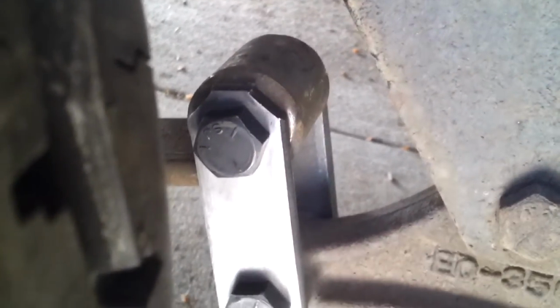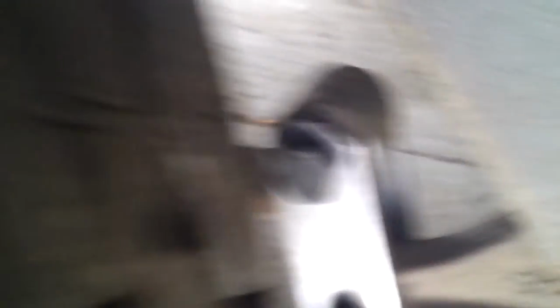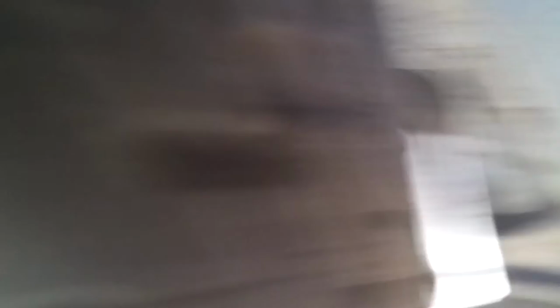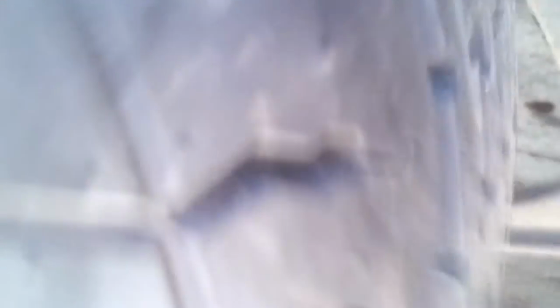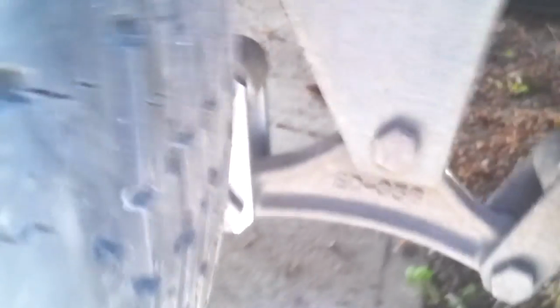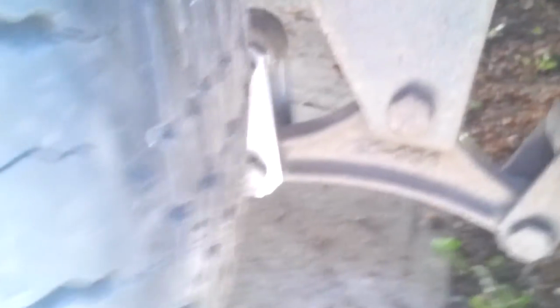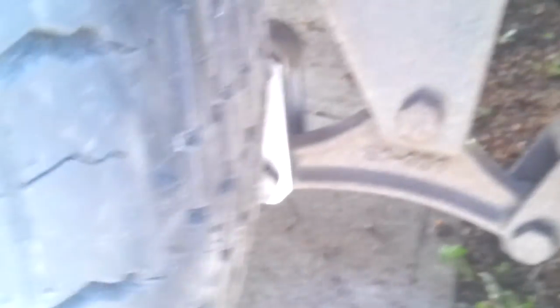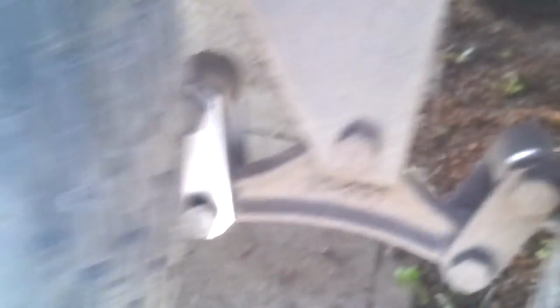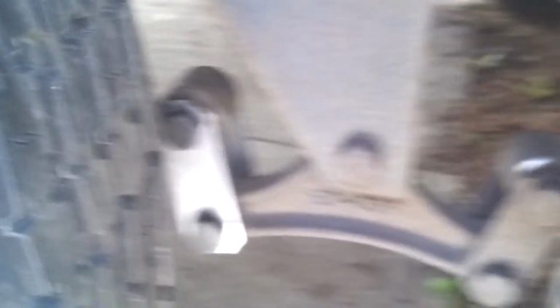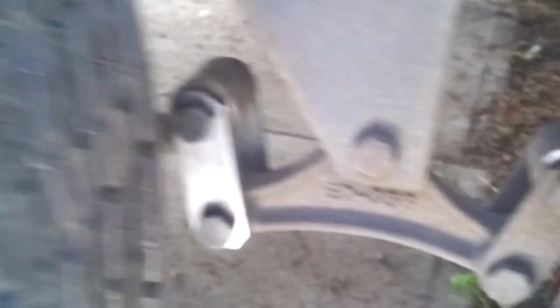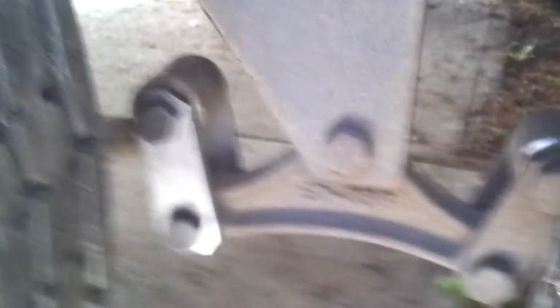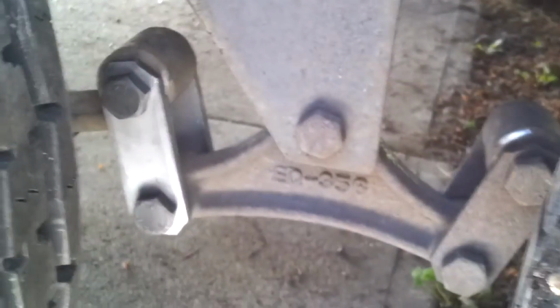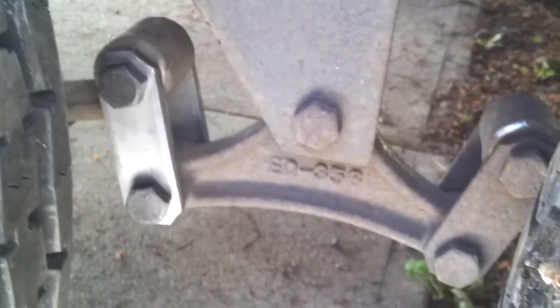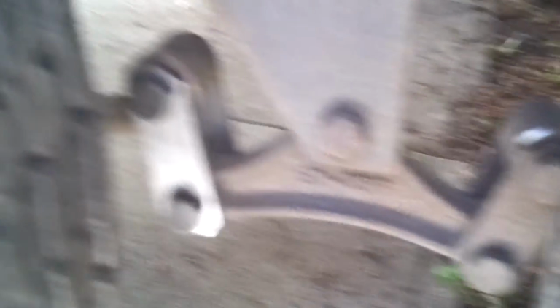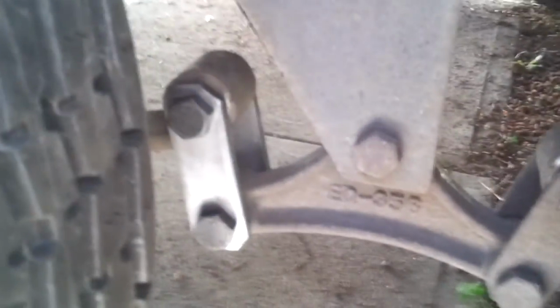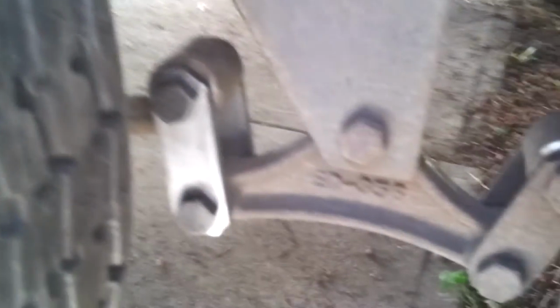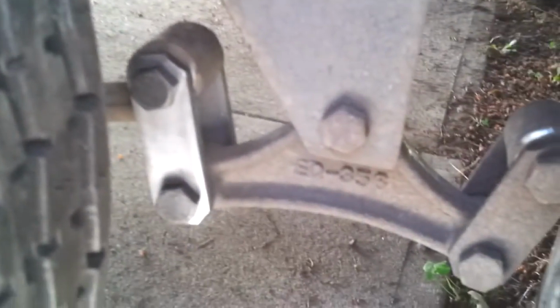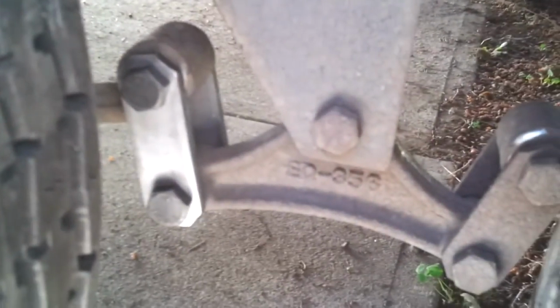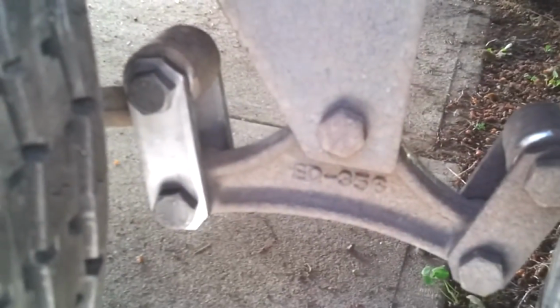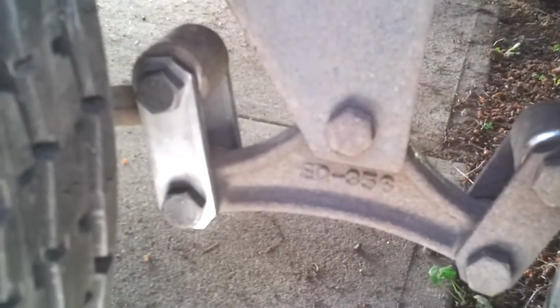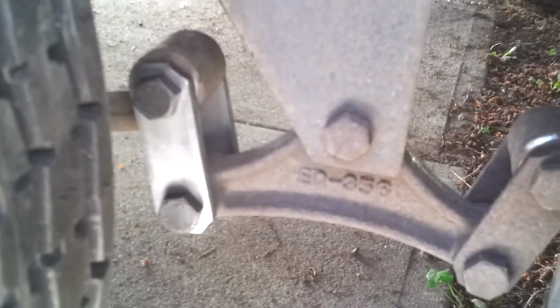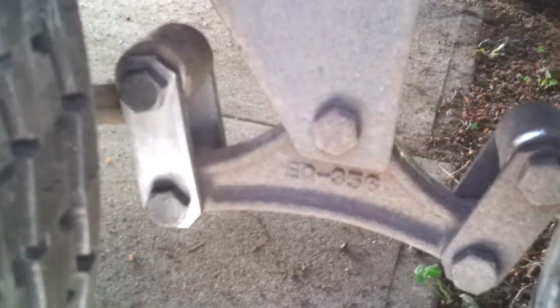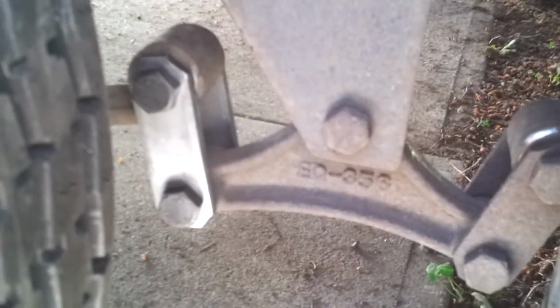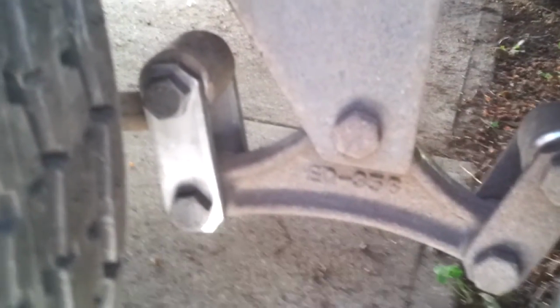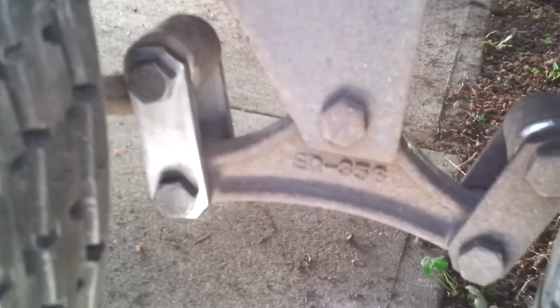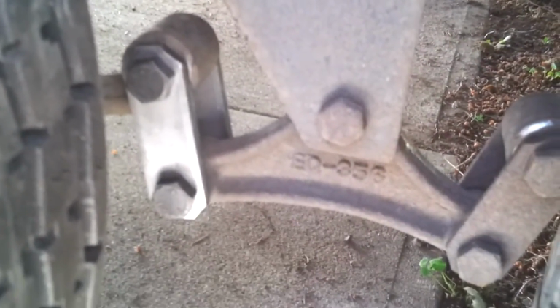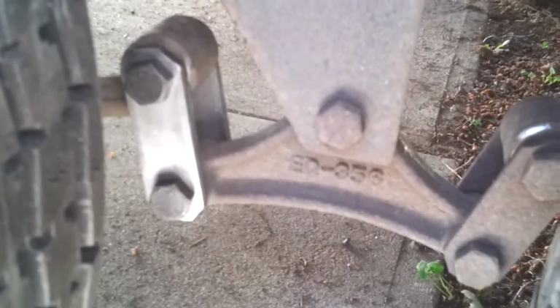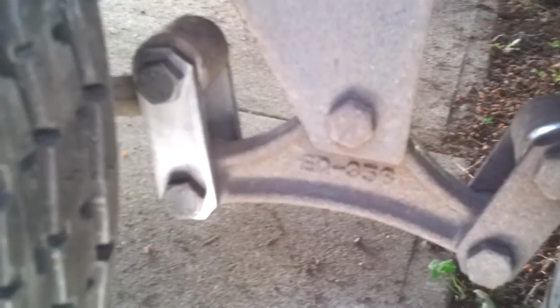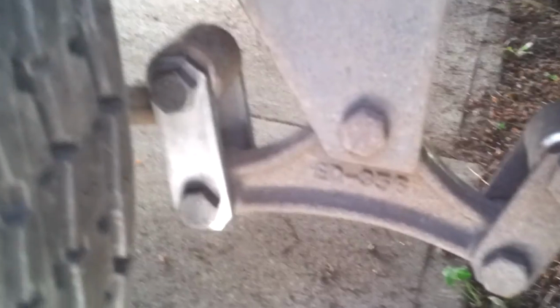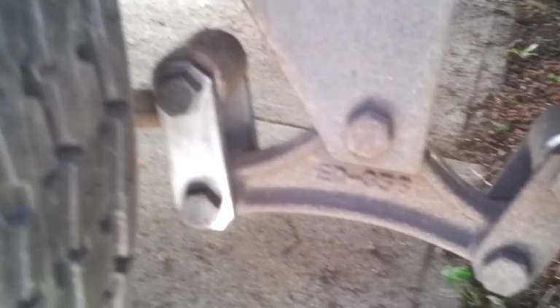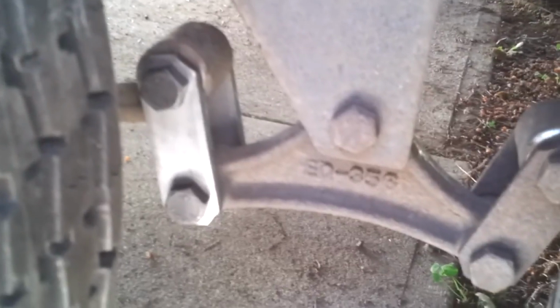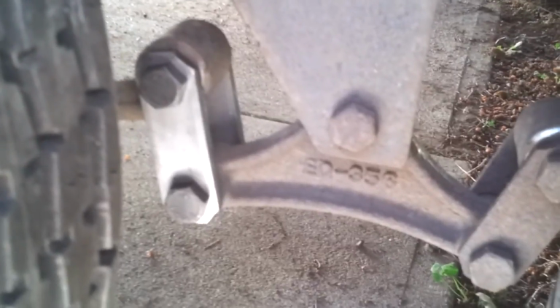So that's a catastrophic failure waiting to happen. Take a look at your spring hangers.